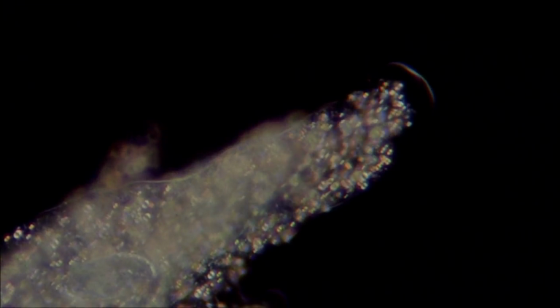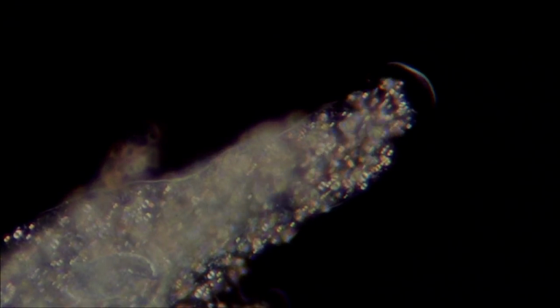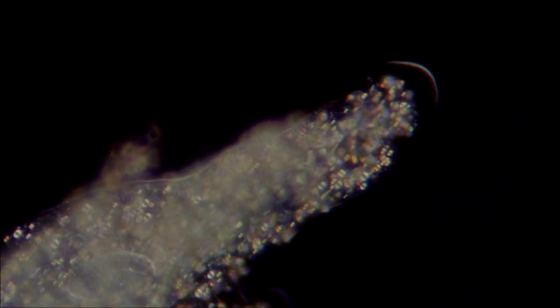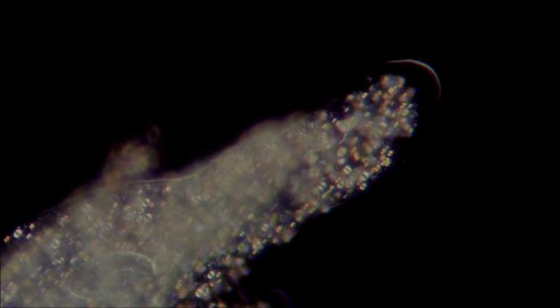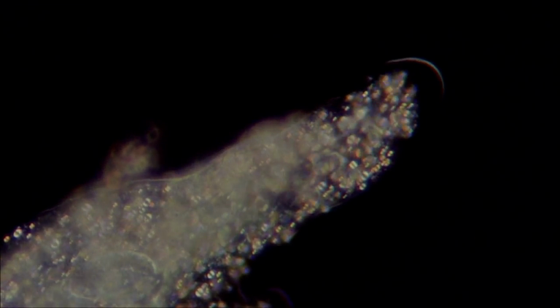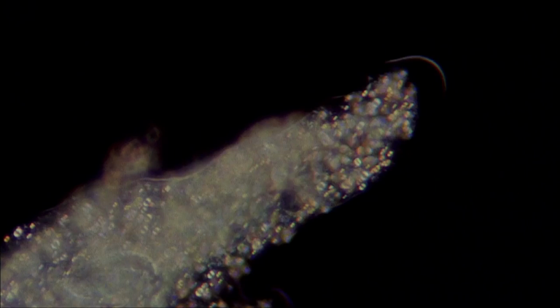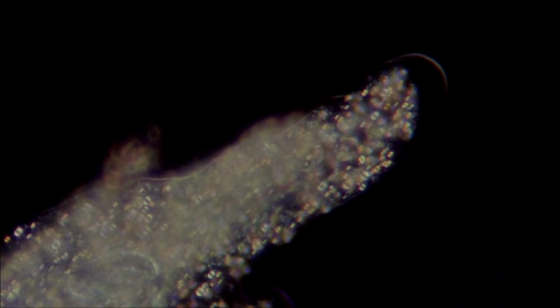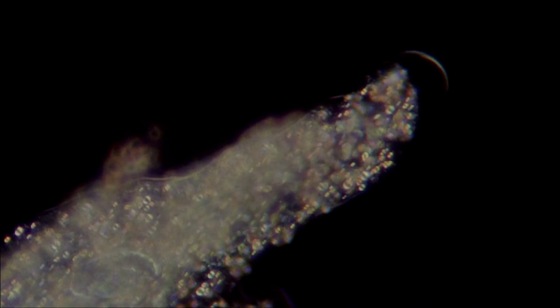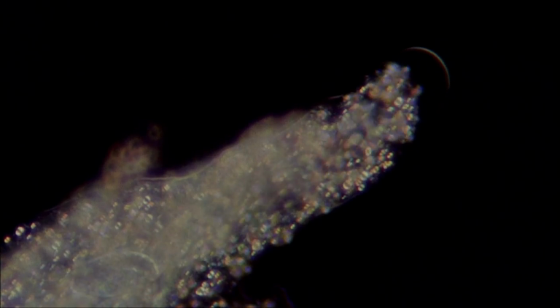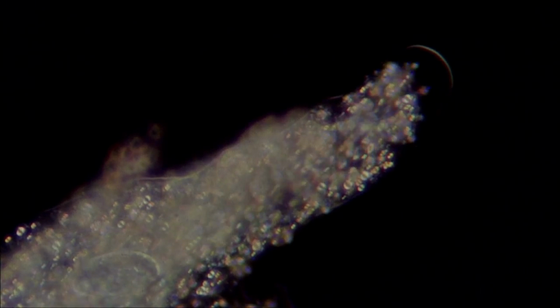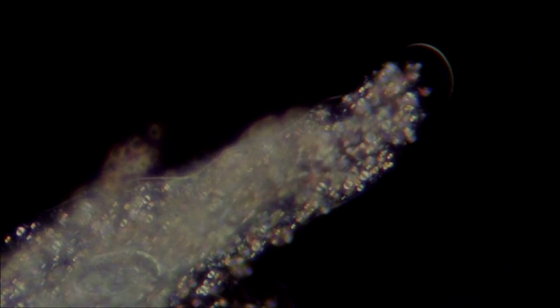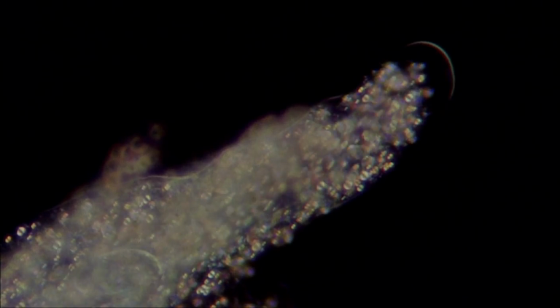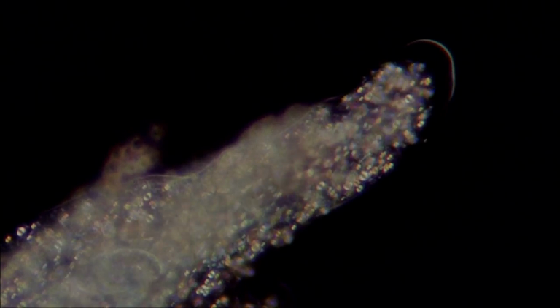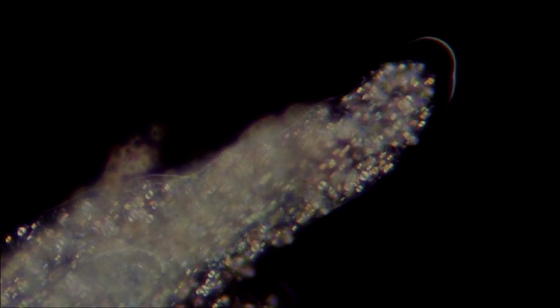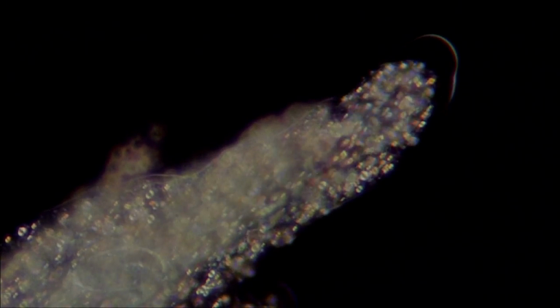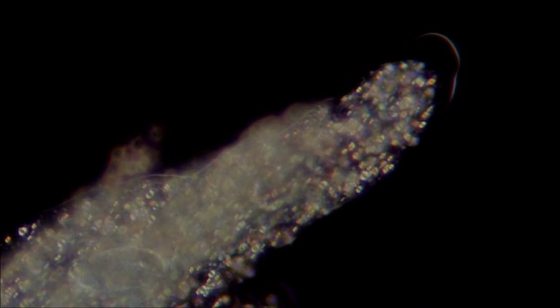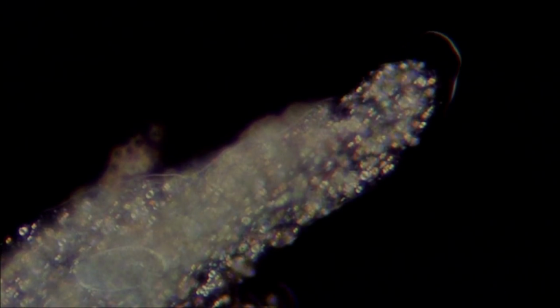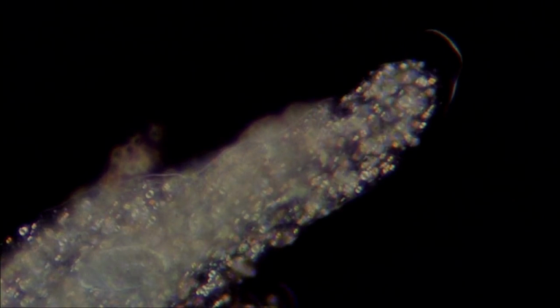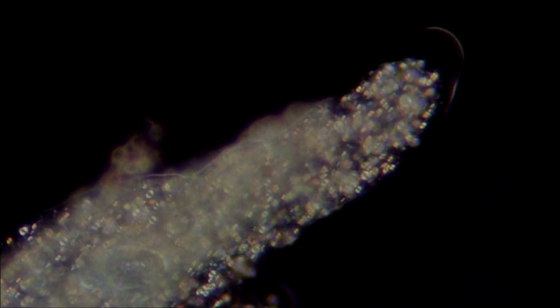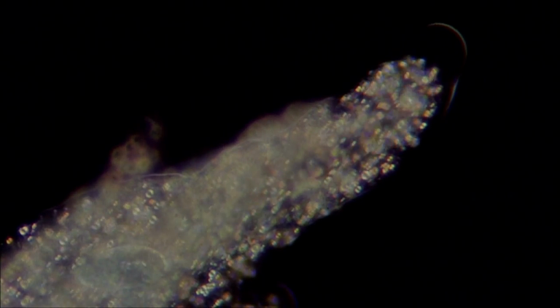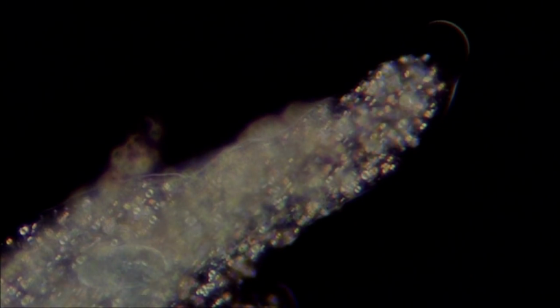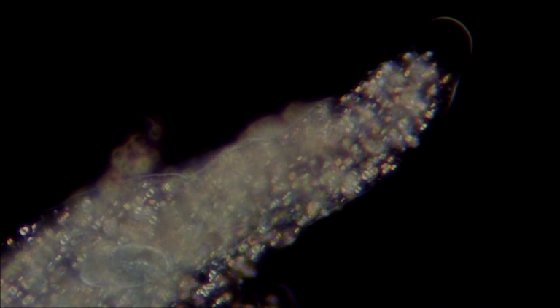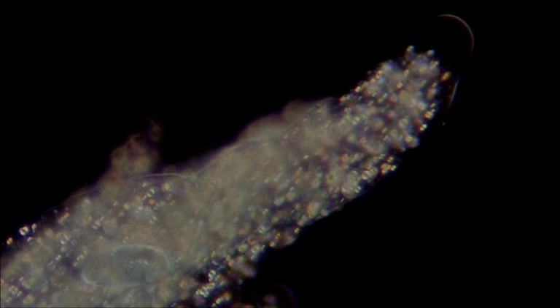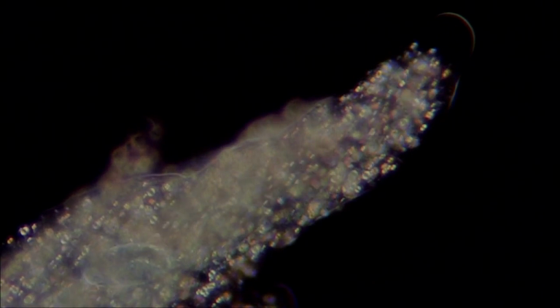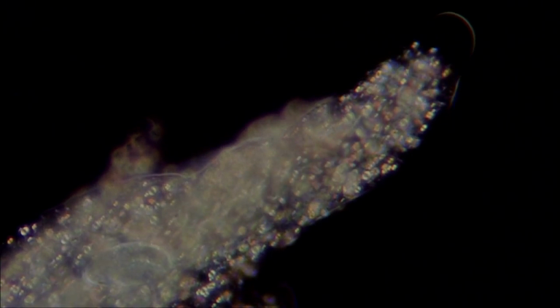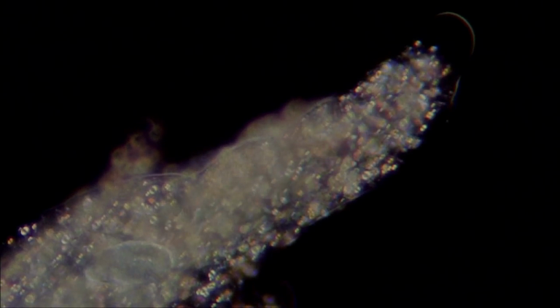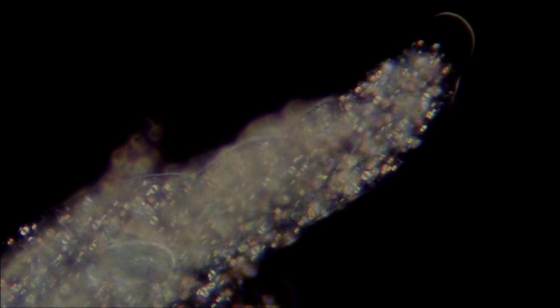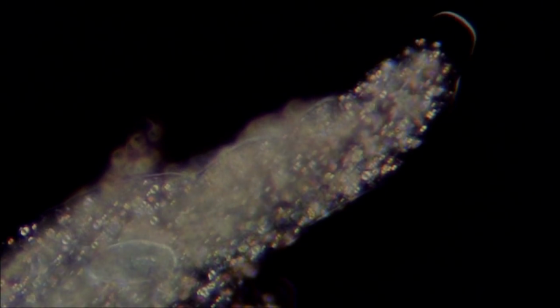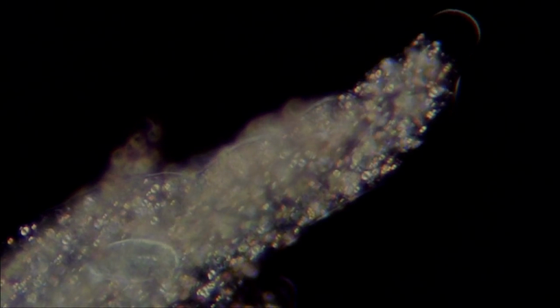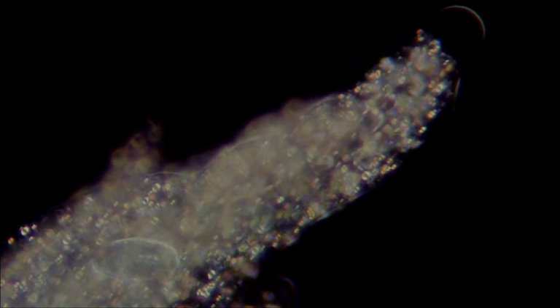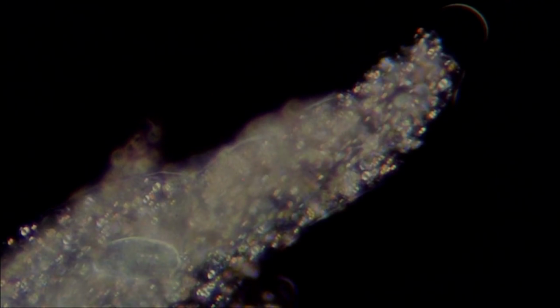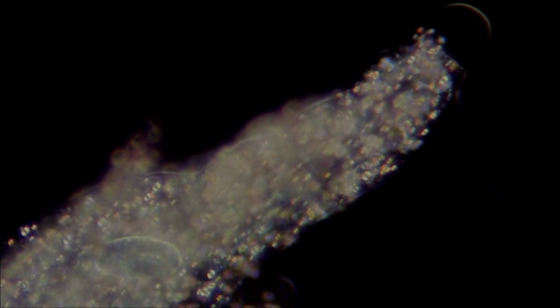A distinguishing feature of this organism is the way in which it continuously changes shape. This is what gives it its species name, proteus.